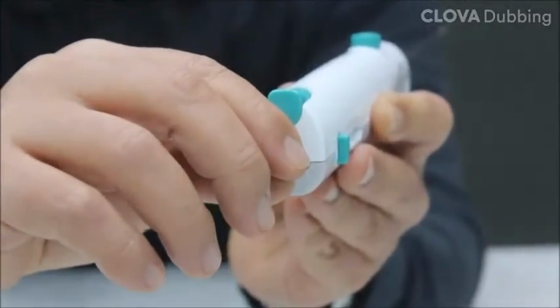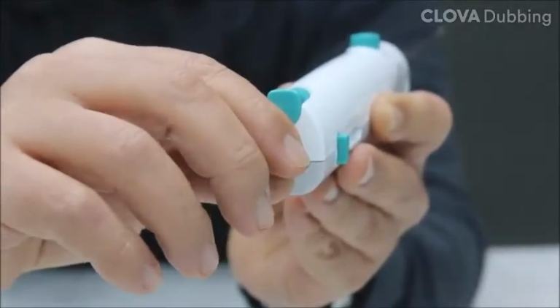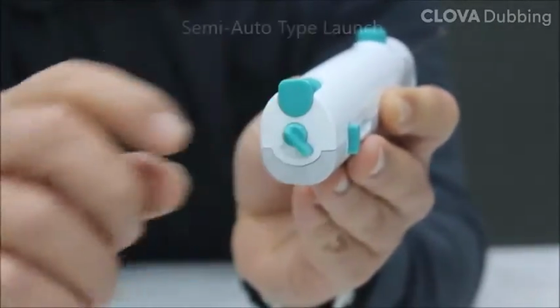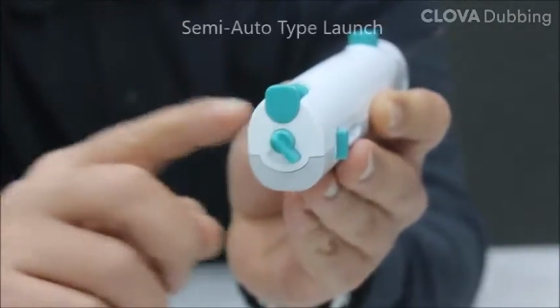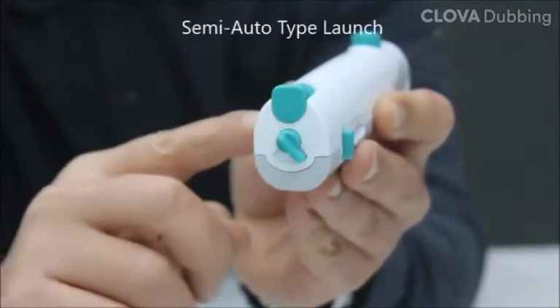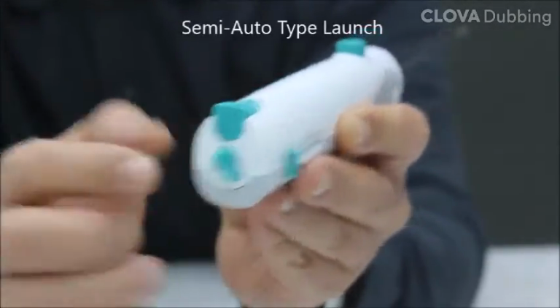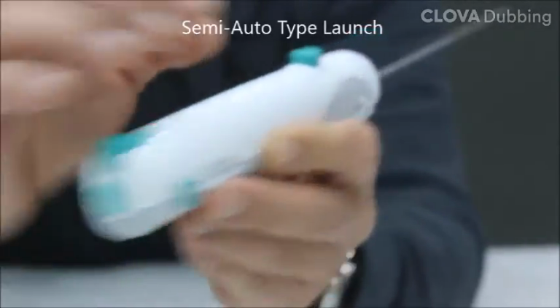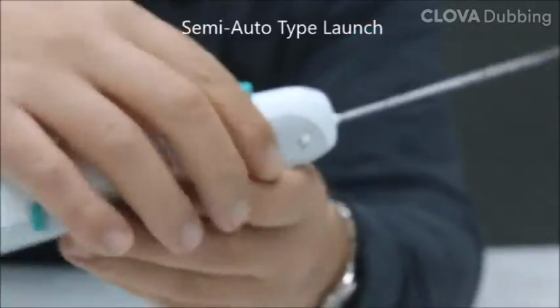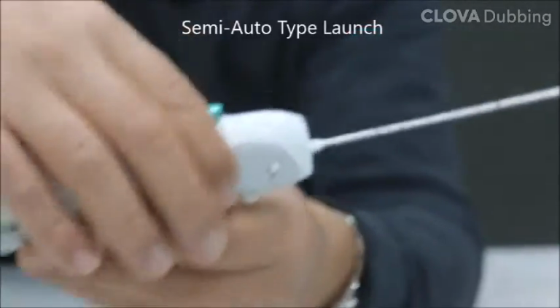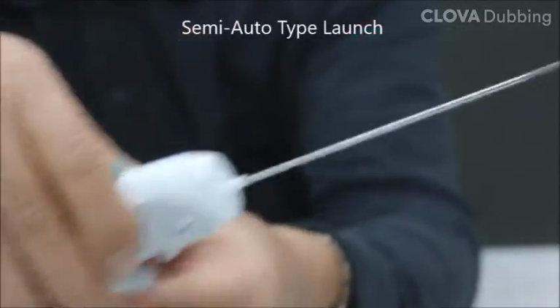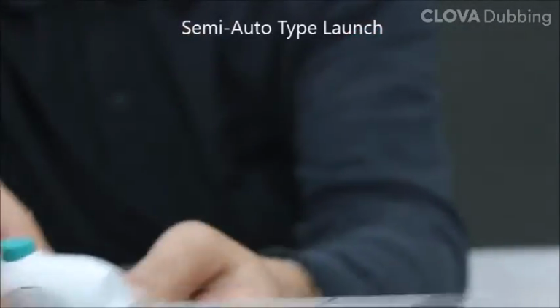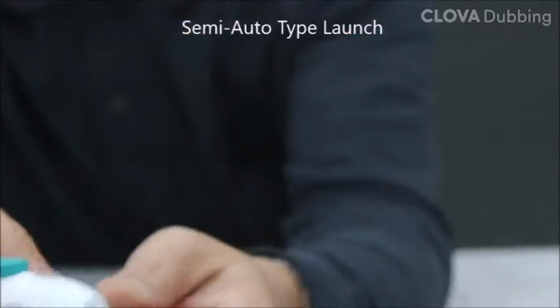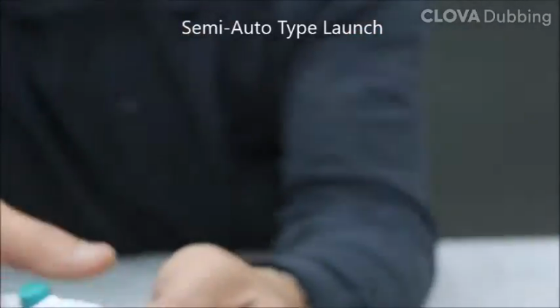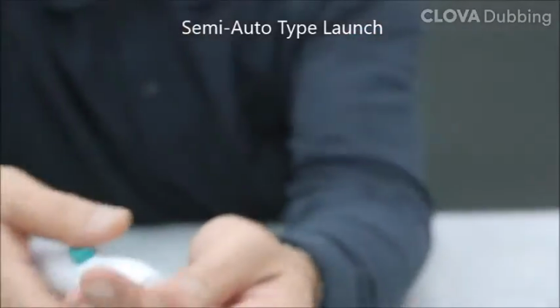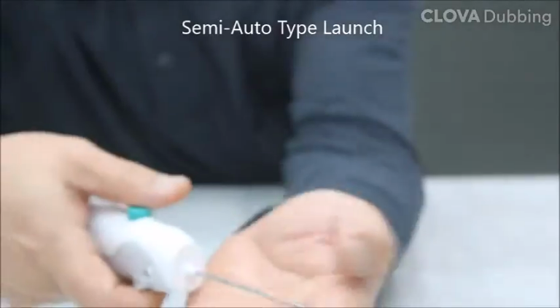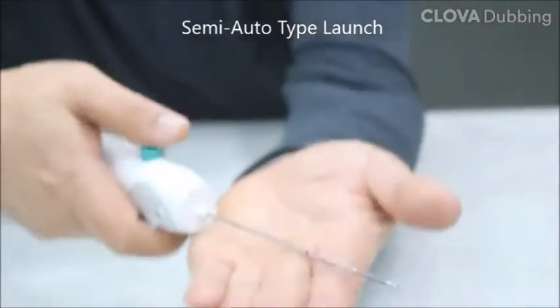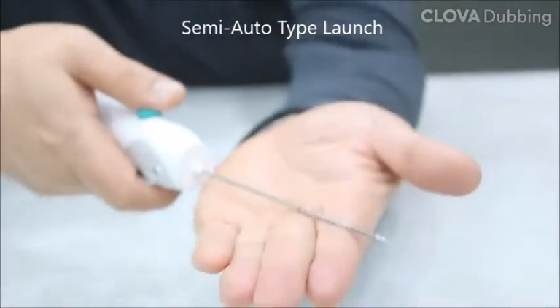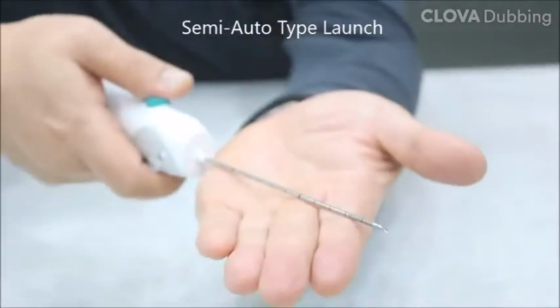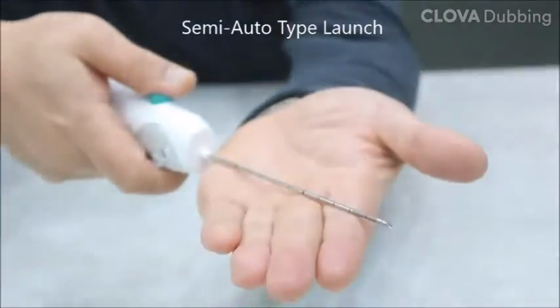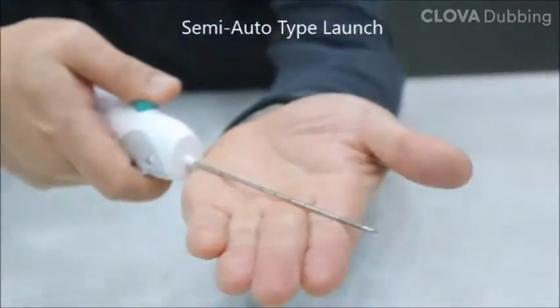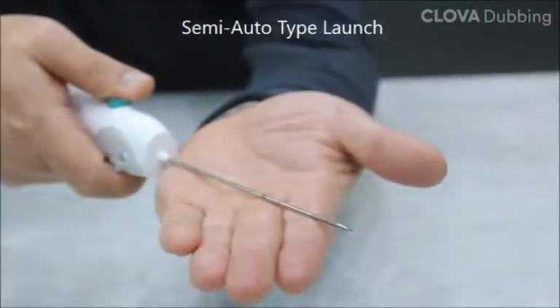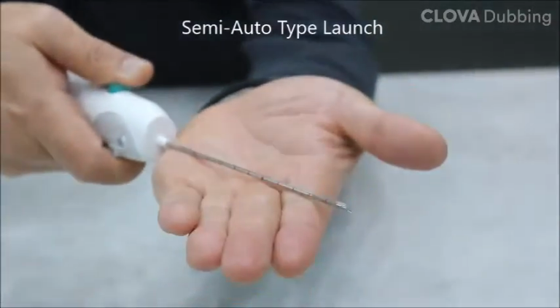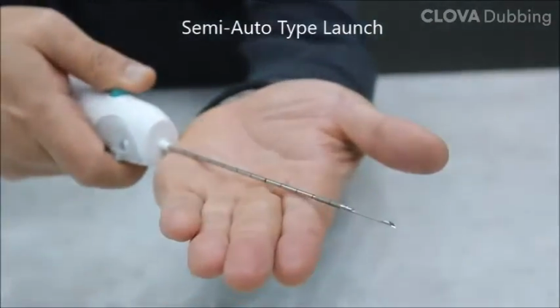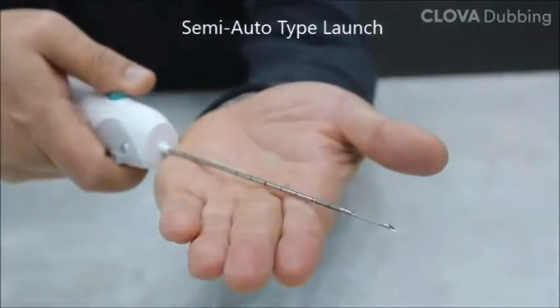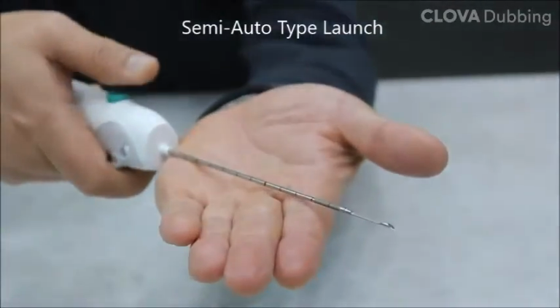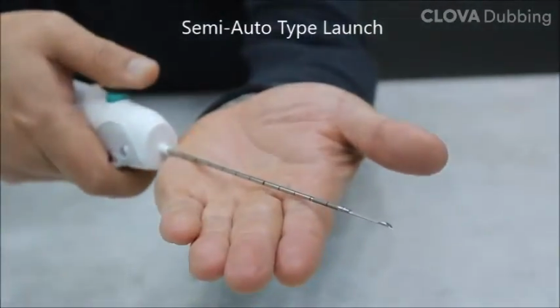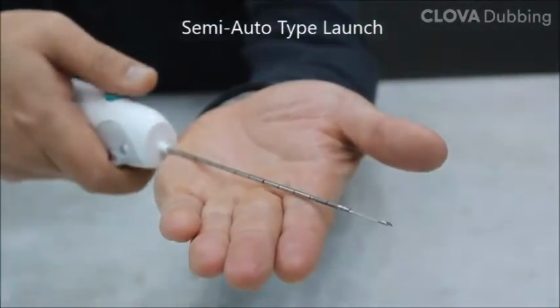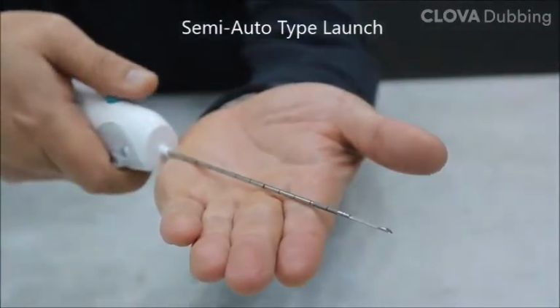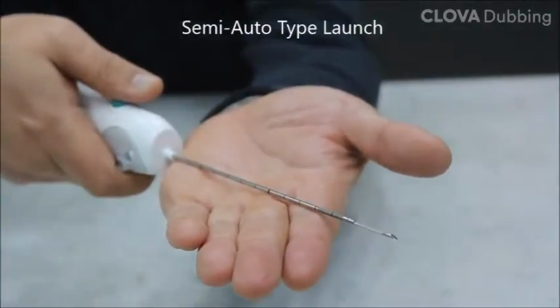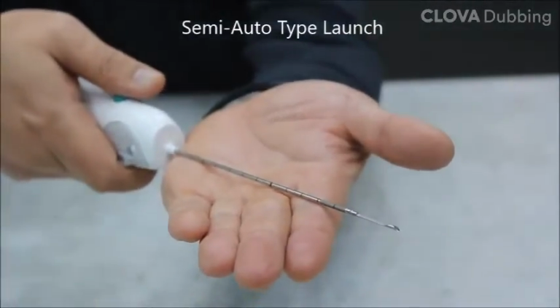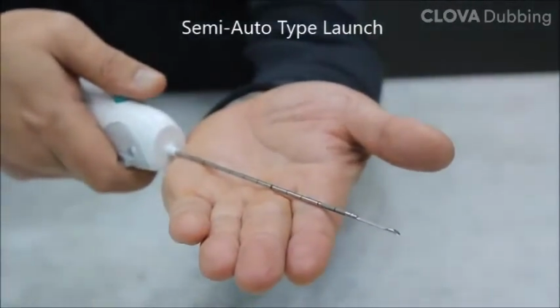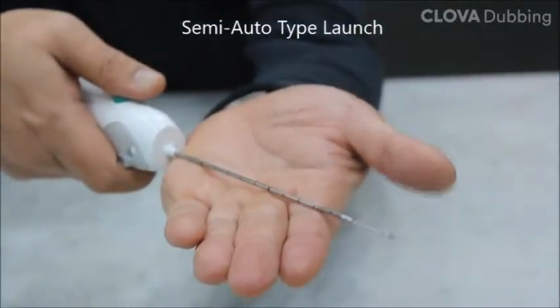This is how the semi-auto works. For semi-auto, press the launch button twice to complete the tissue extraction.